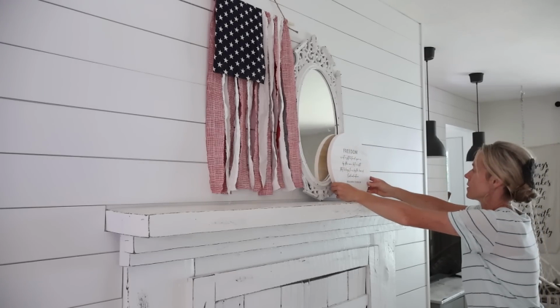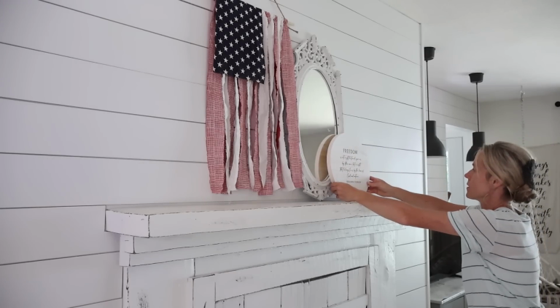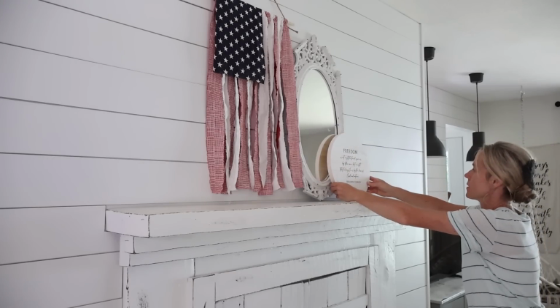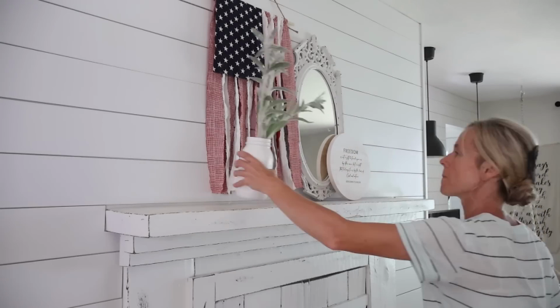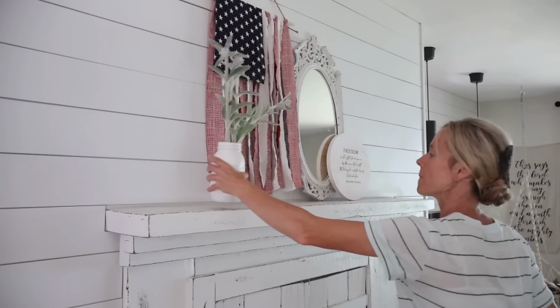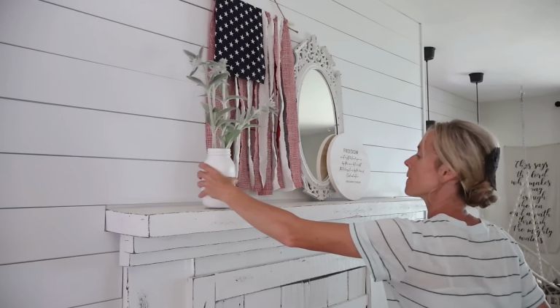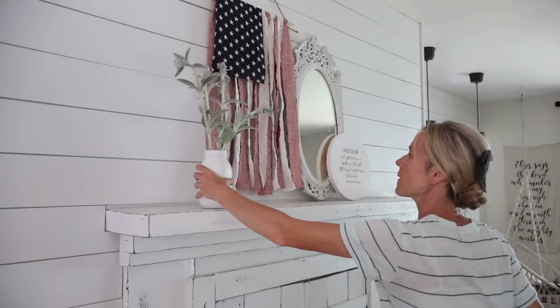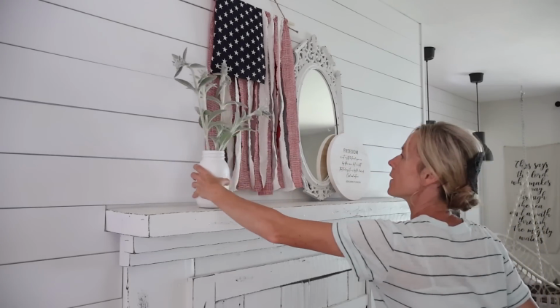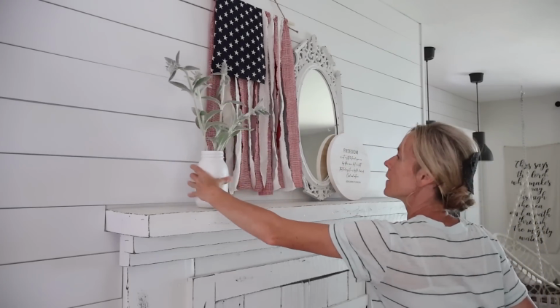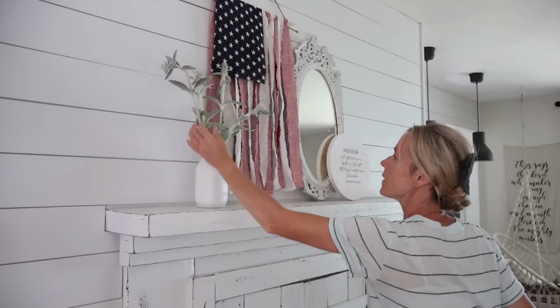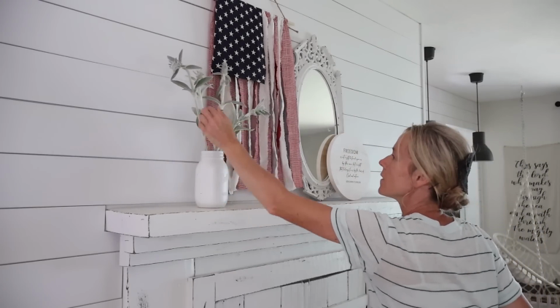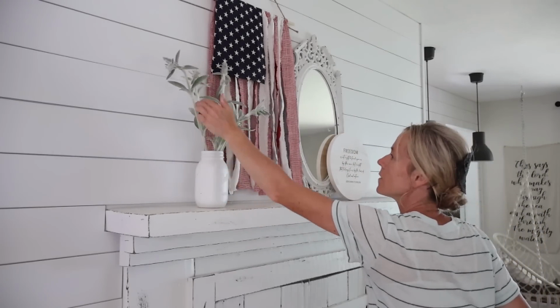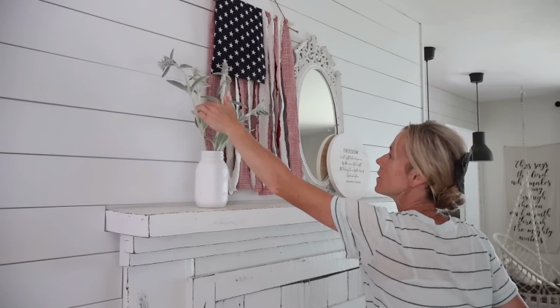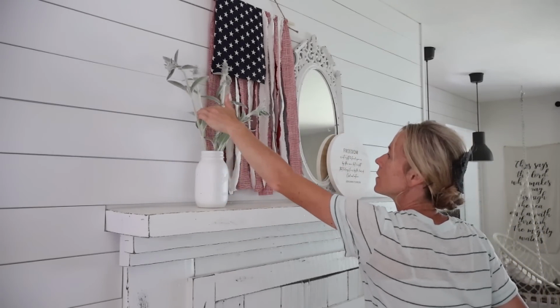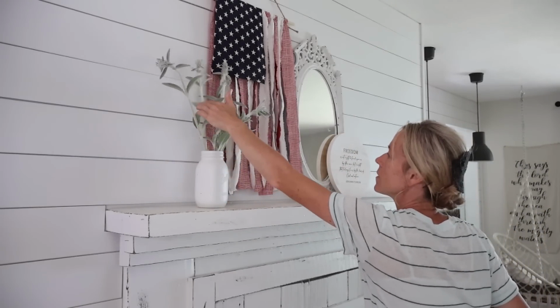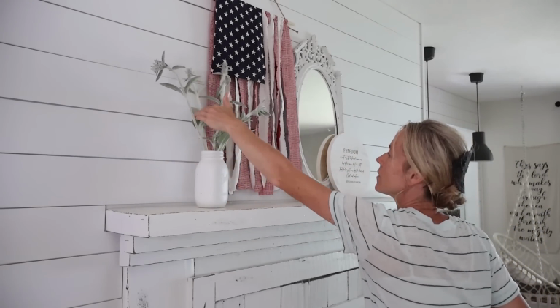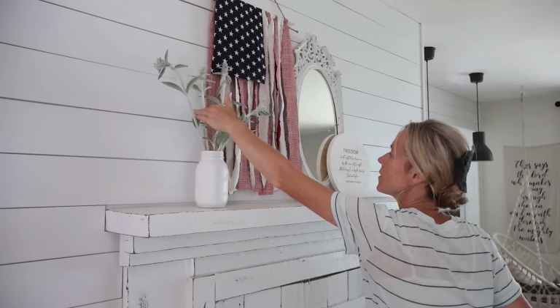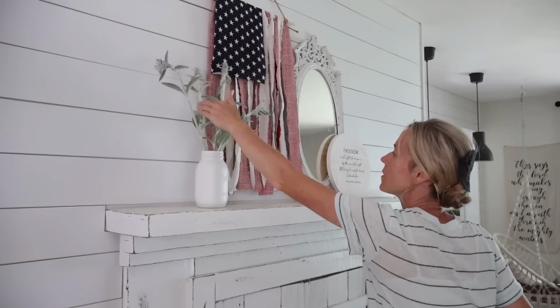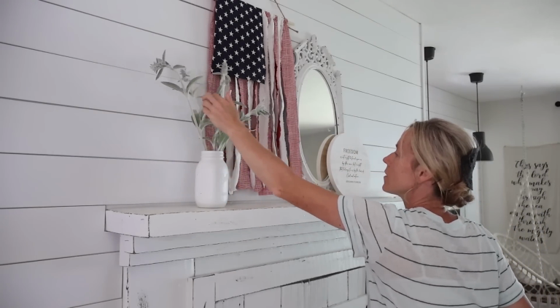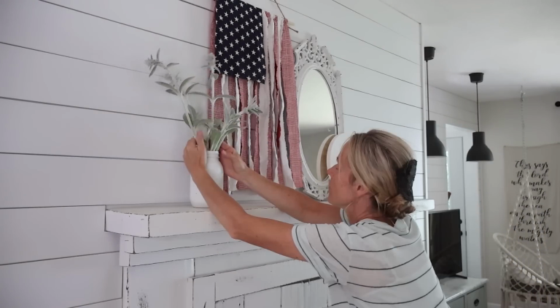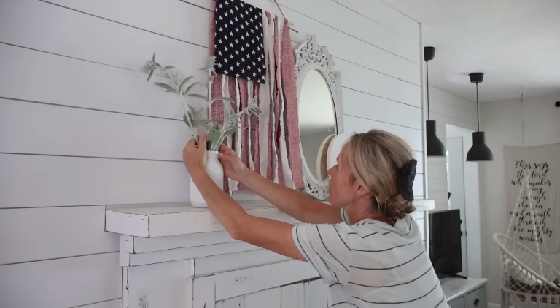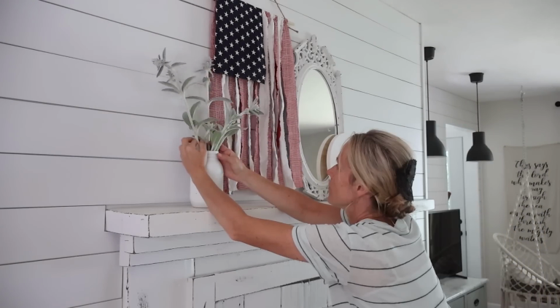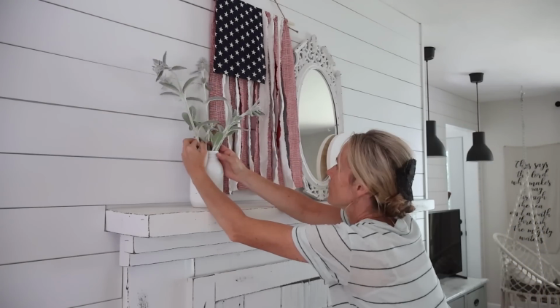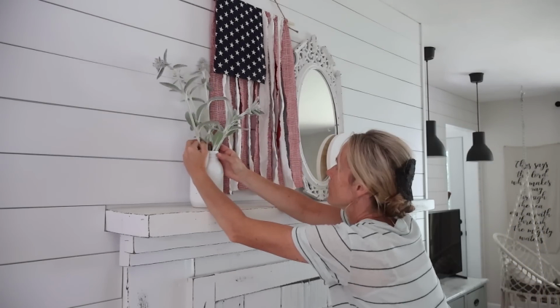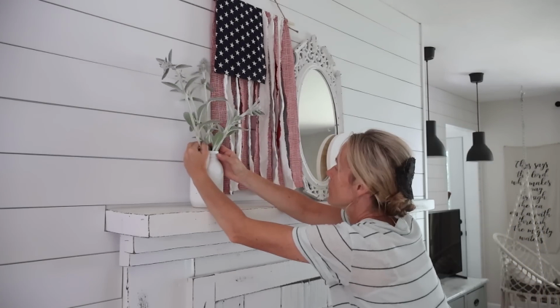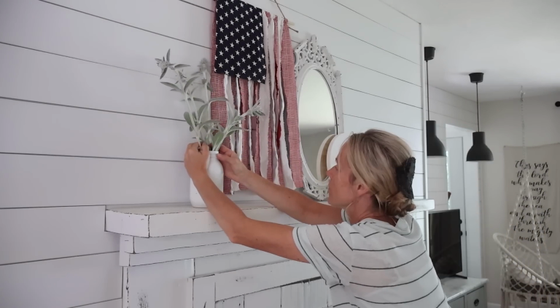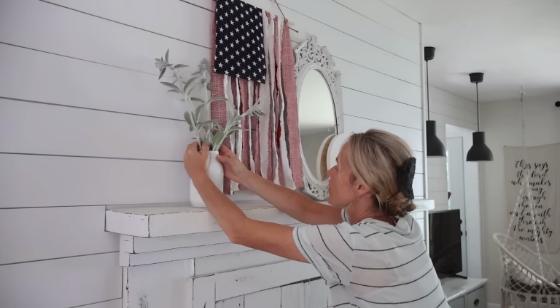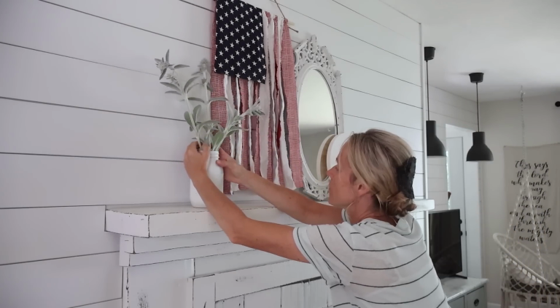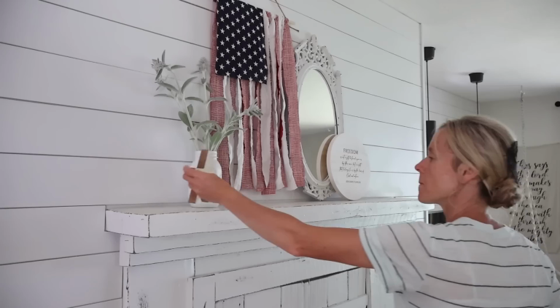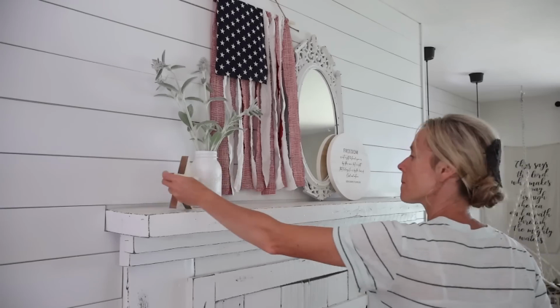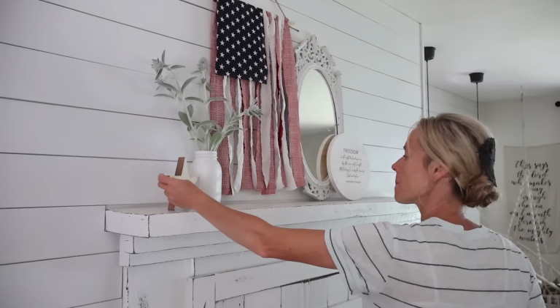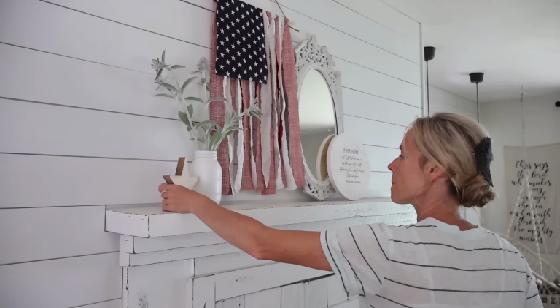For the flowers I want to display on the mantle, I picked some lamb's ear and then also some multiflower roses again.